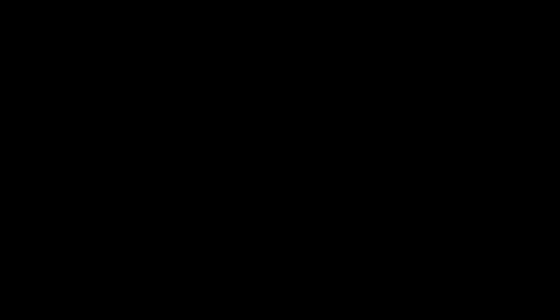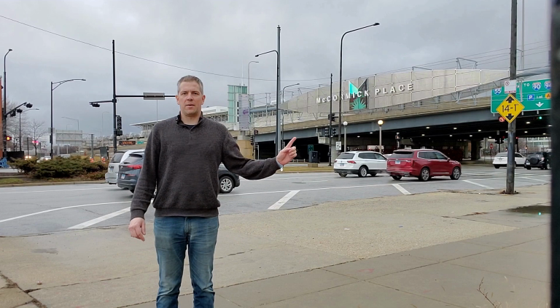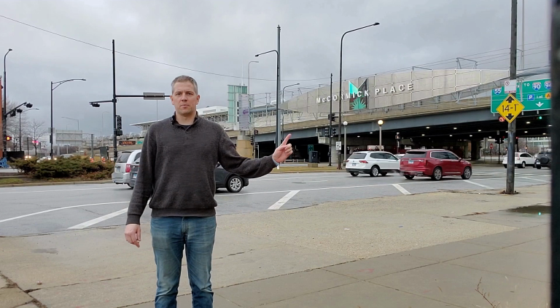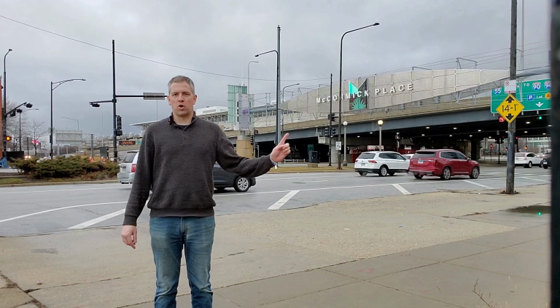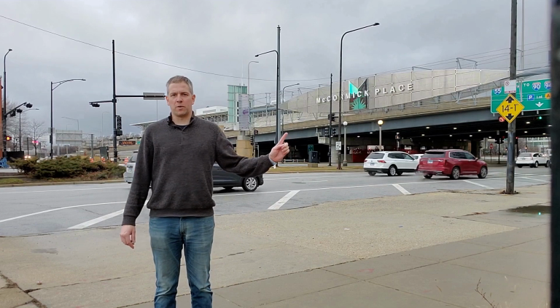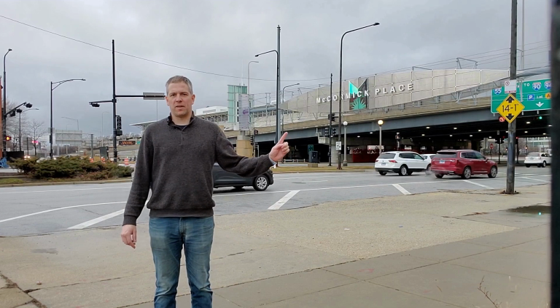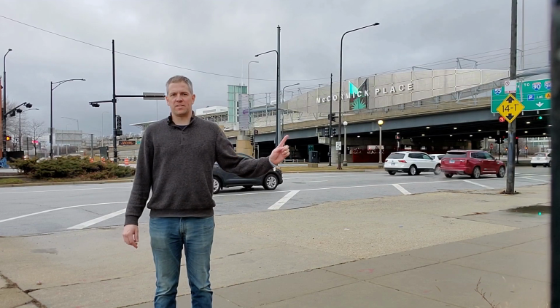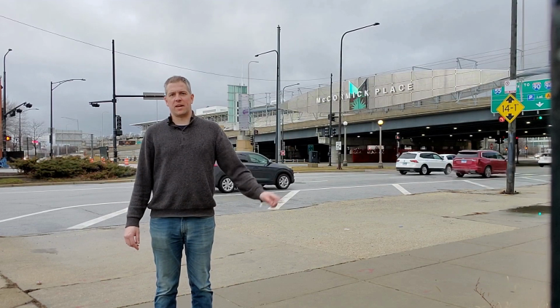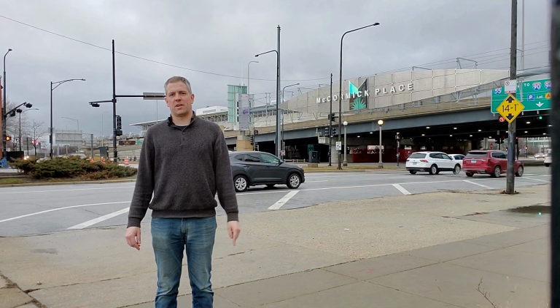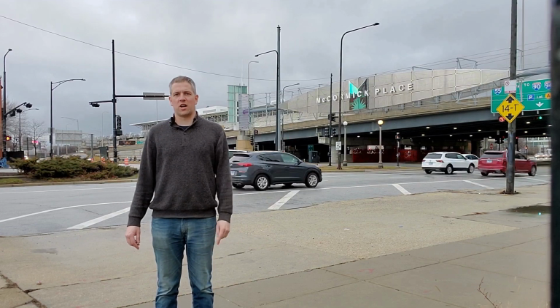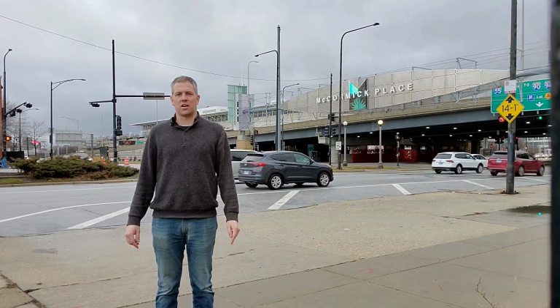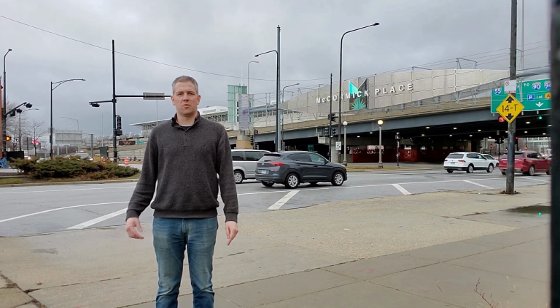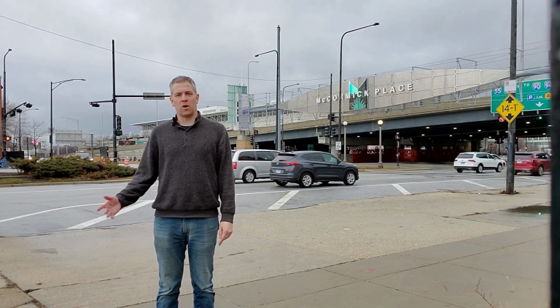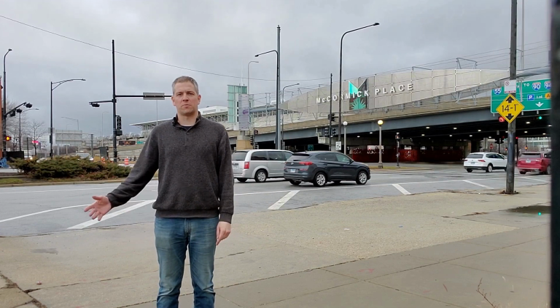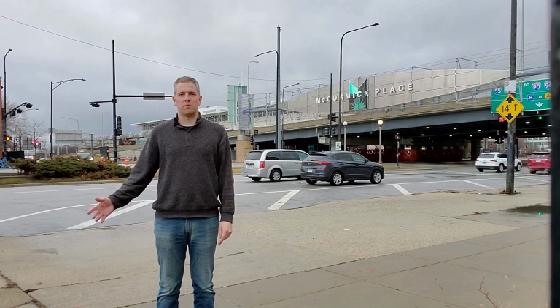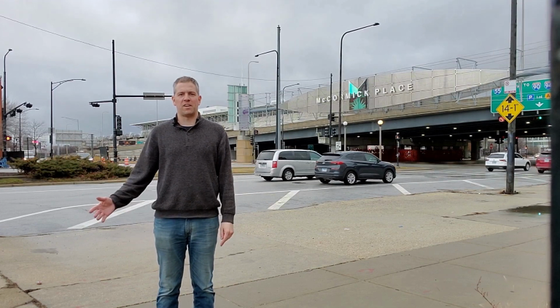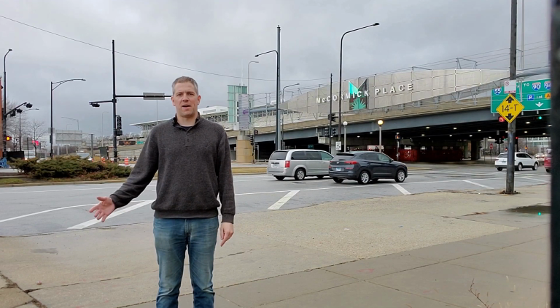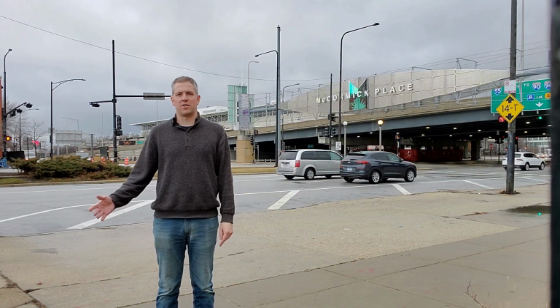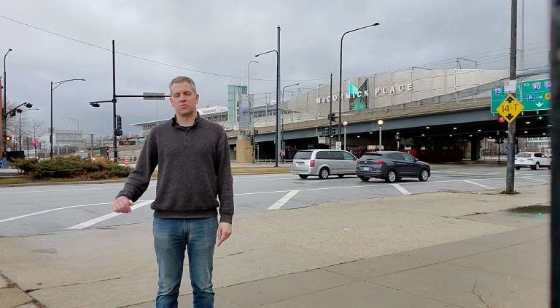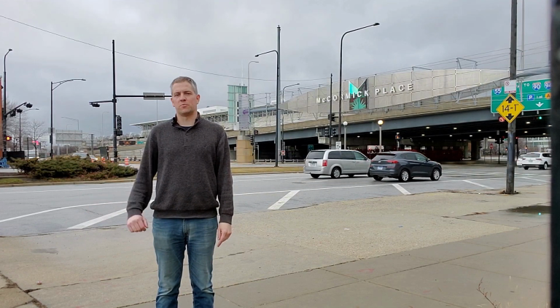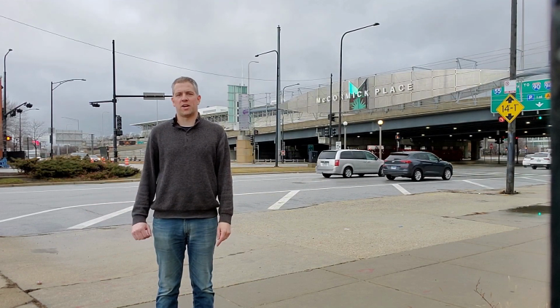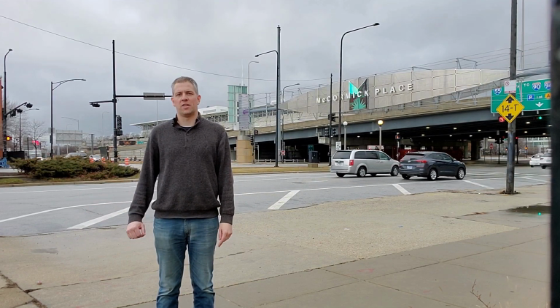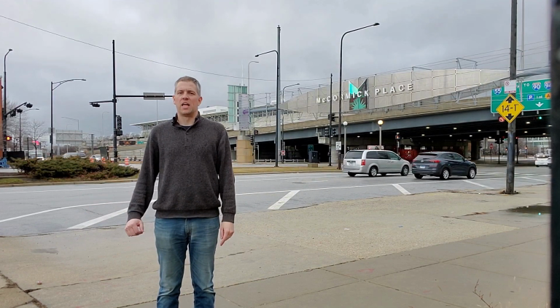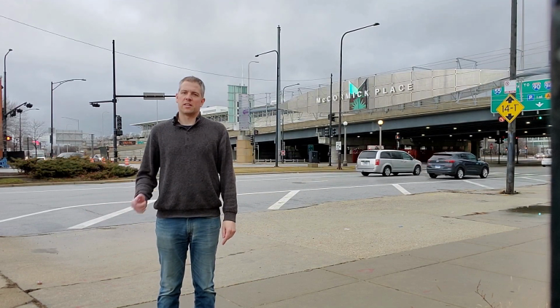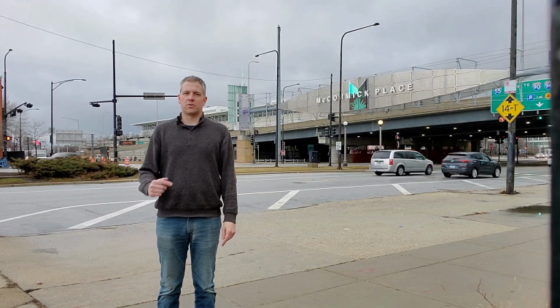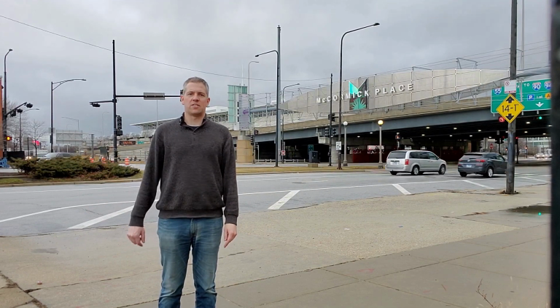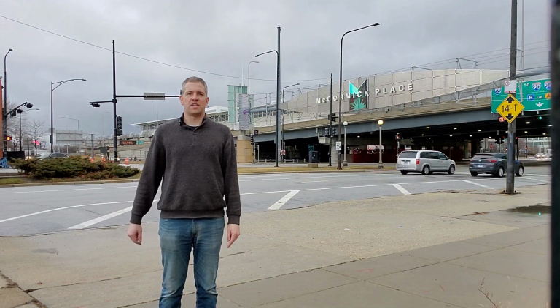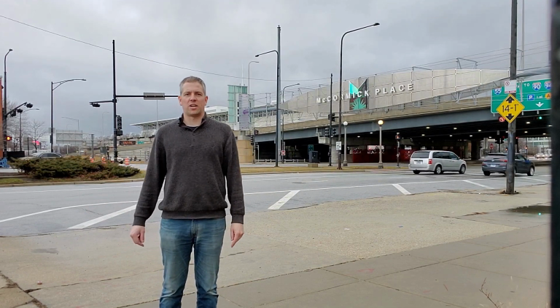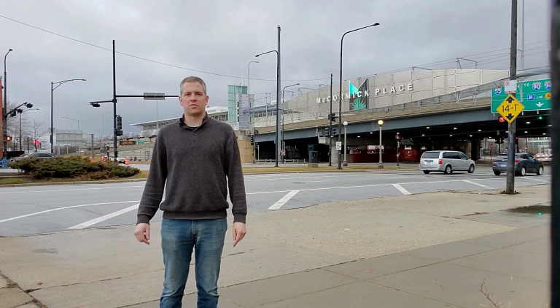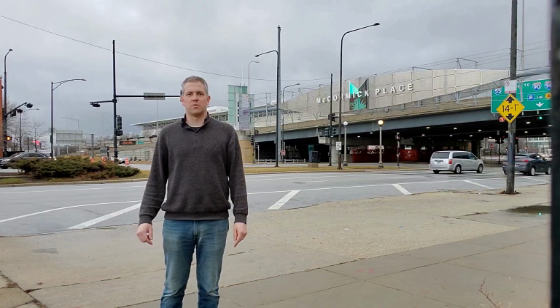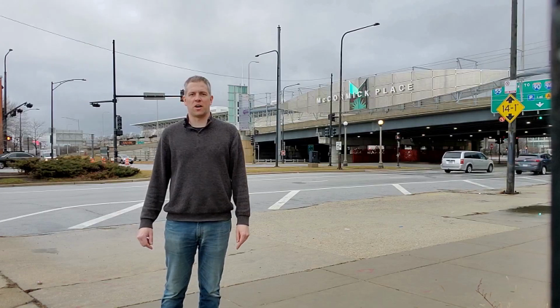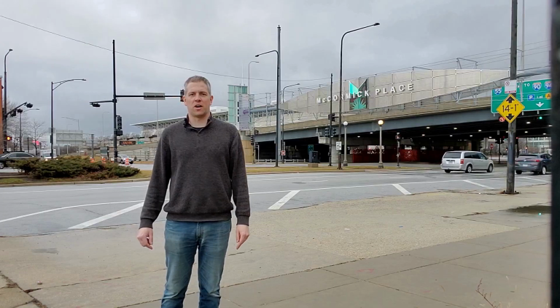I'm here at McCormick Place in downtown Chicago. Welcome to the Mind of Matter YouTube channel. Let's go inside and check out some cars.